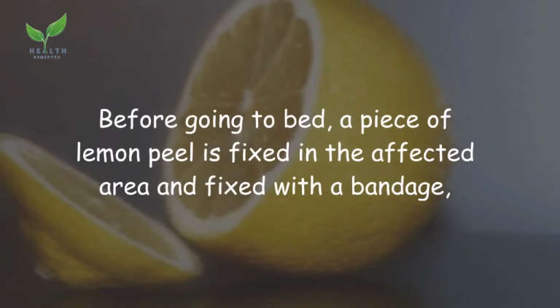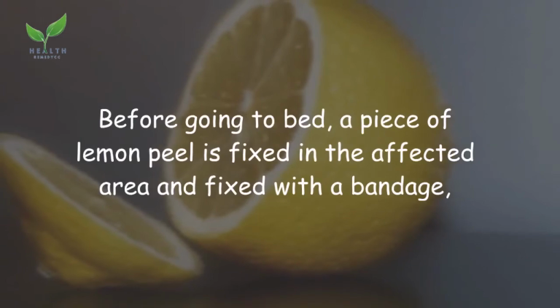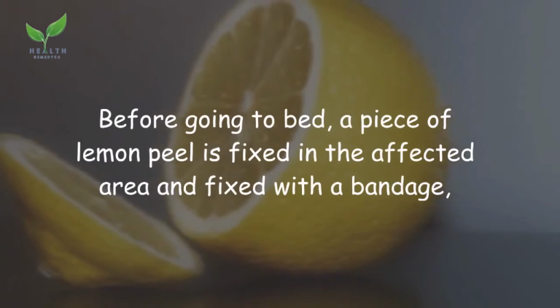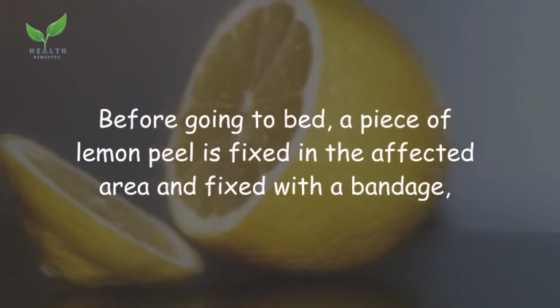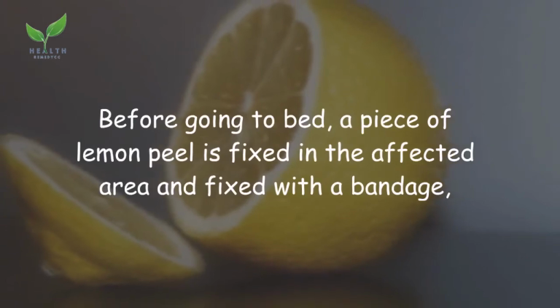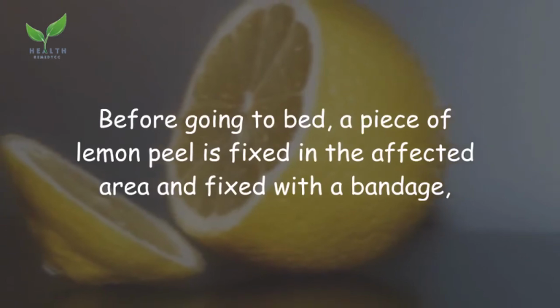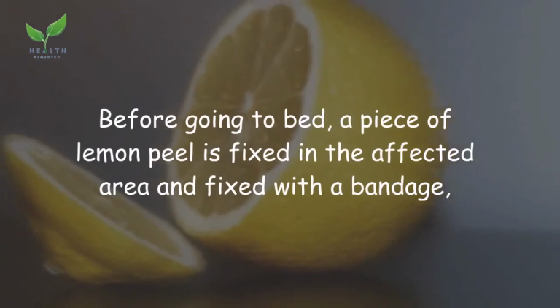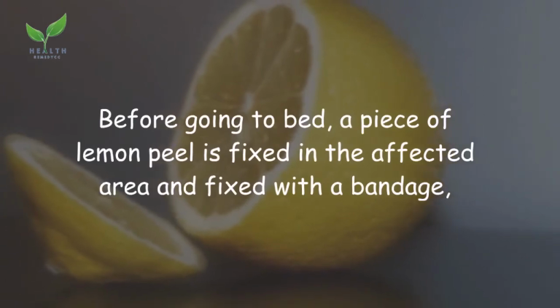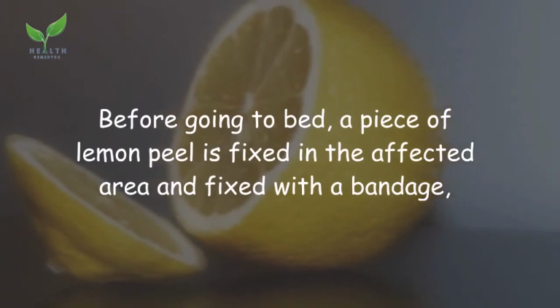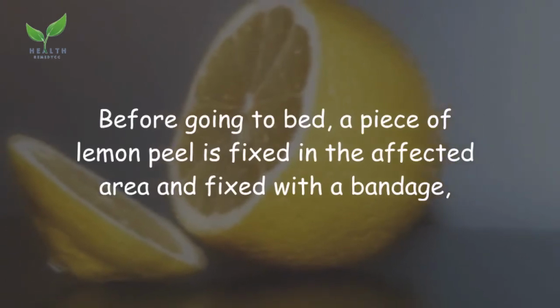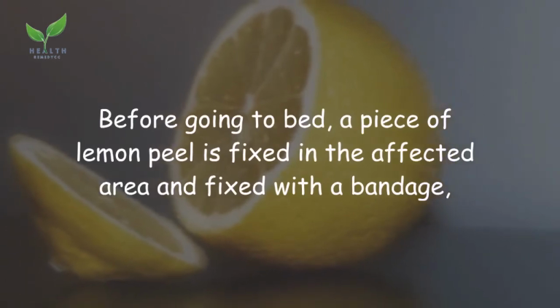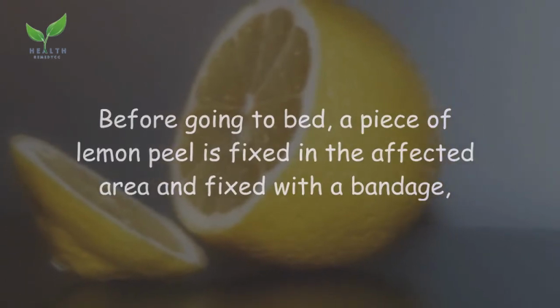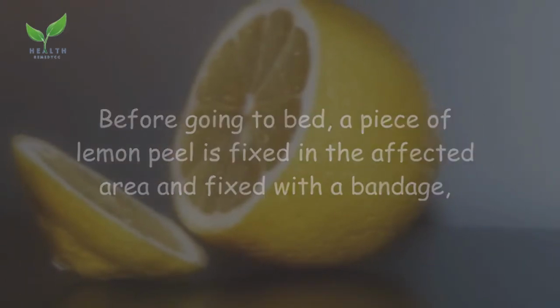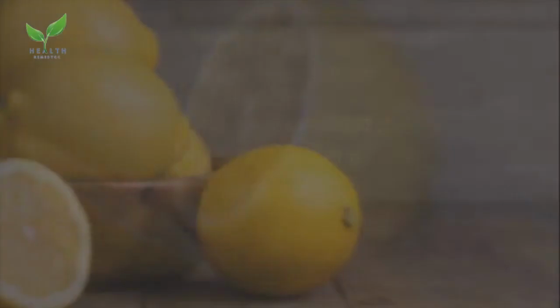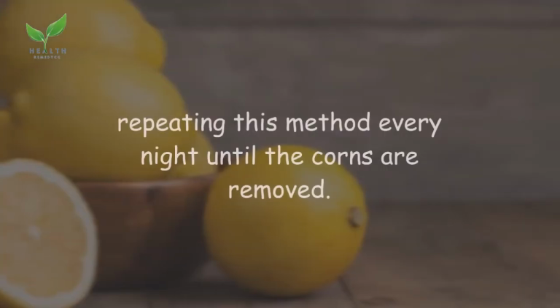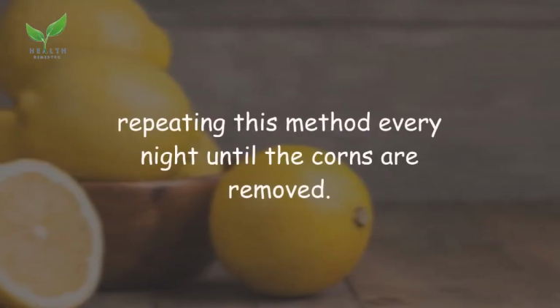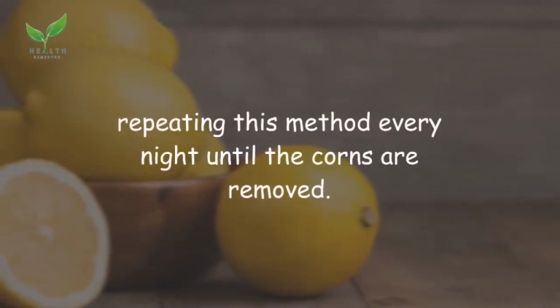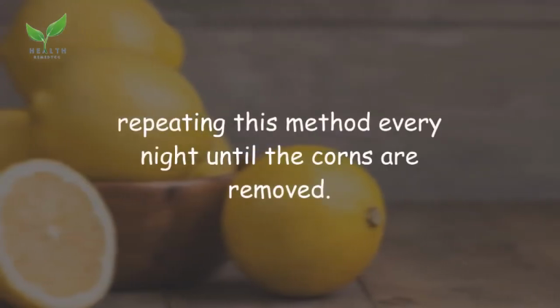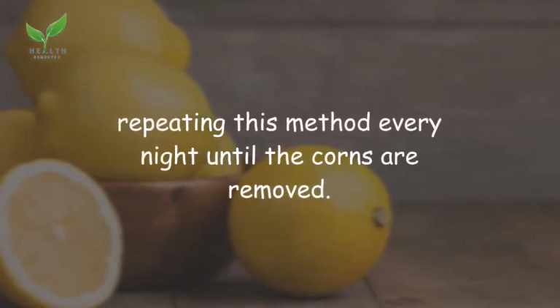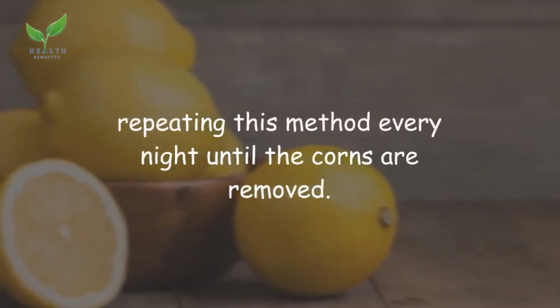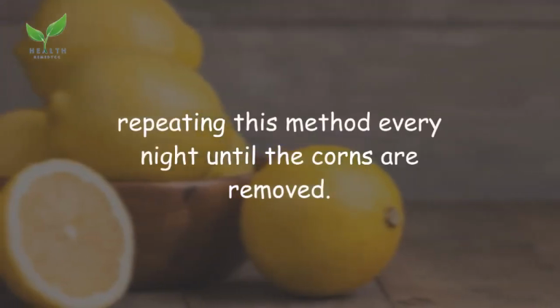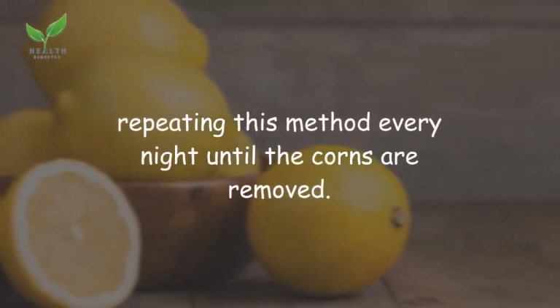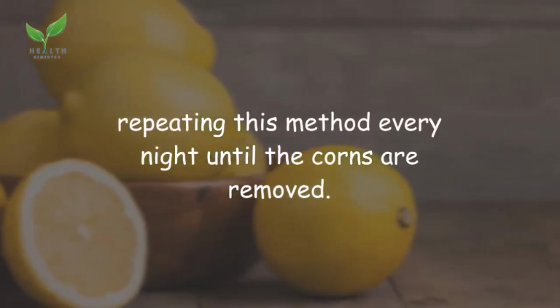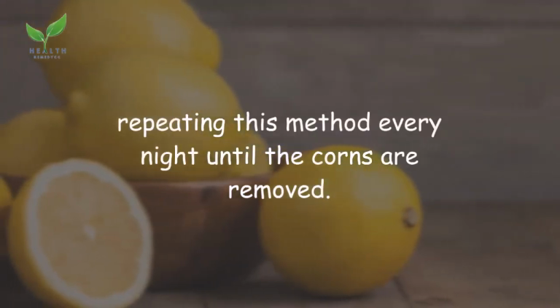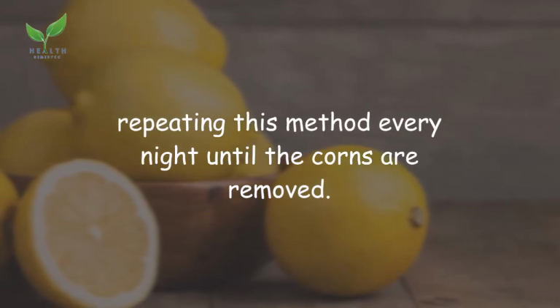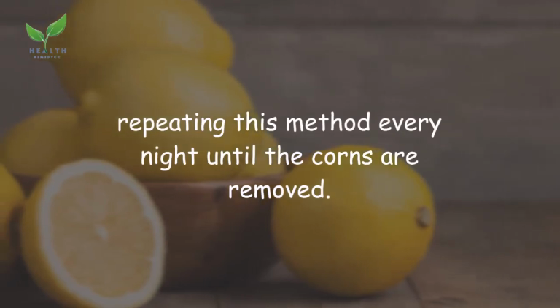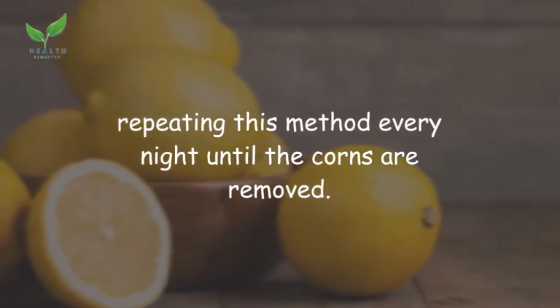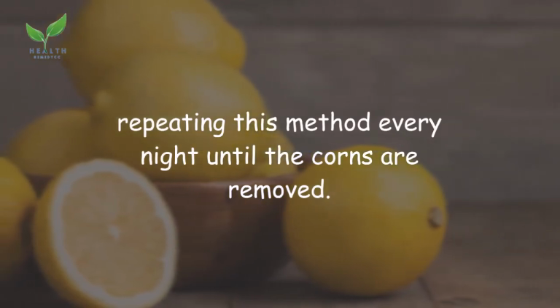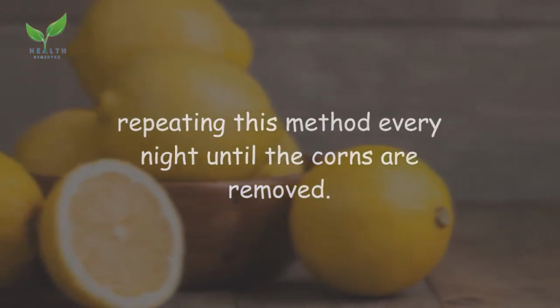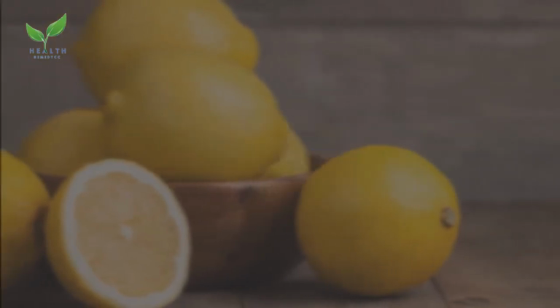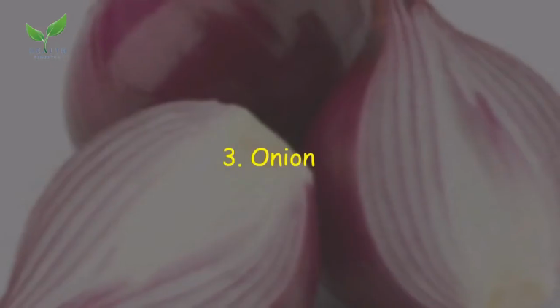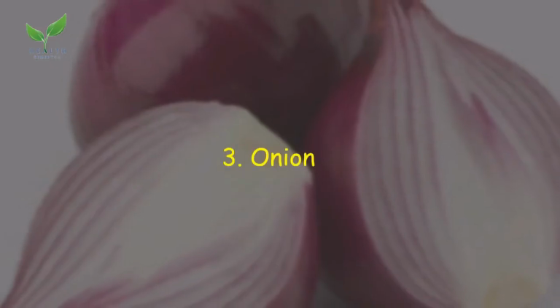Remedy 2: Lemon. Before going to bed, place a piece of lemon peel on the affected area and fix it with a bandage. Repeat this method every night until the corns are removed.